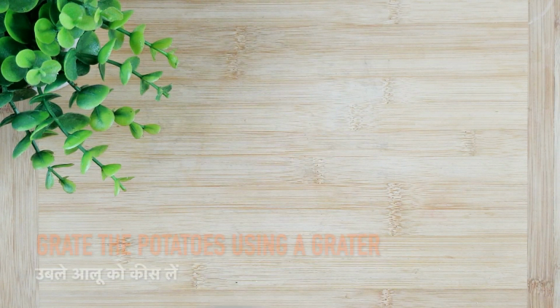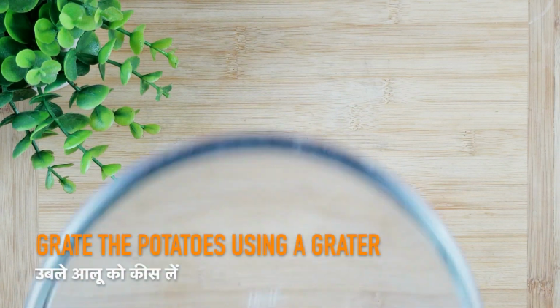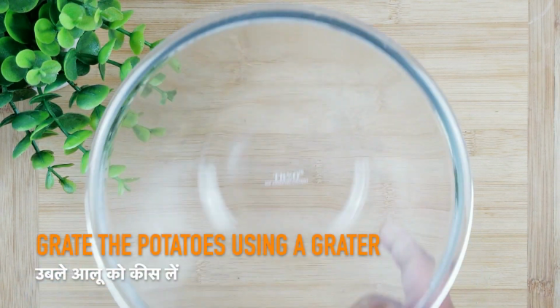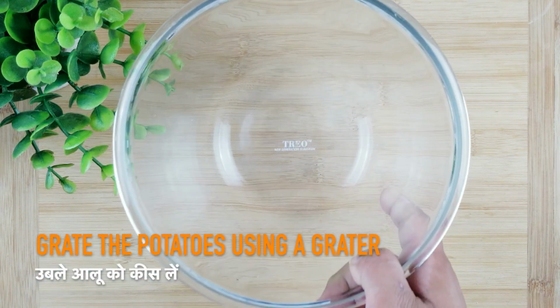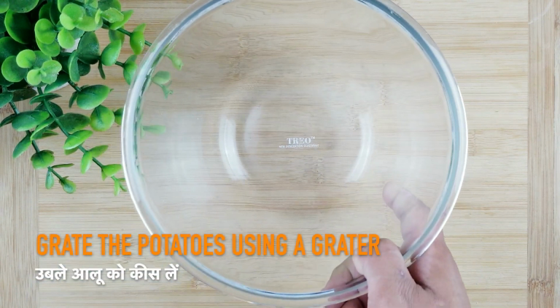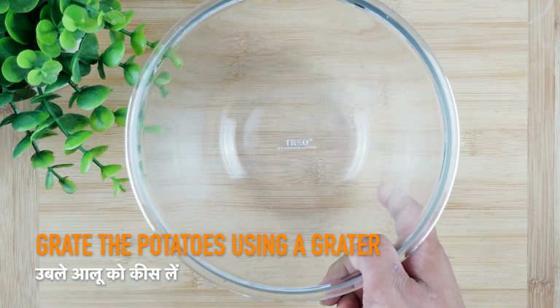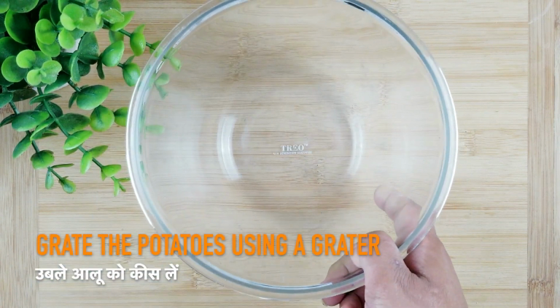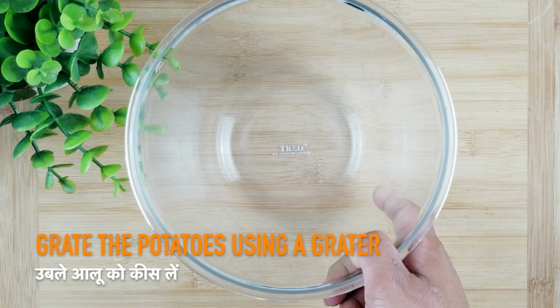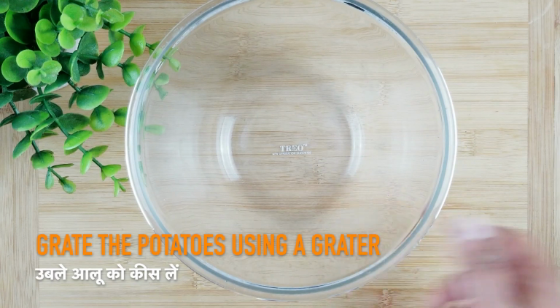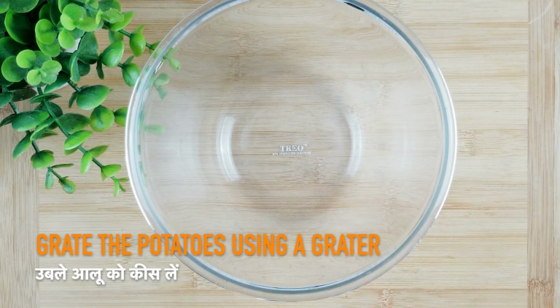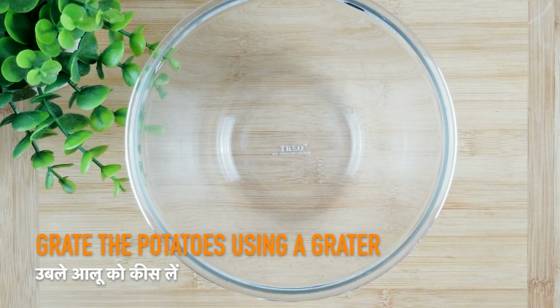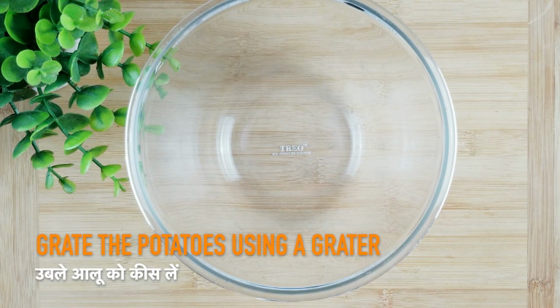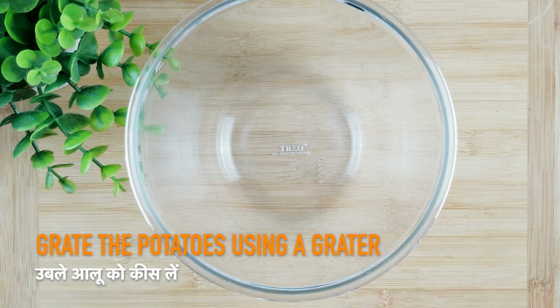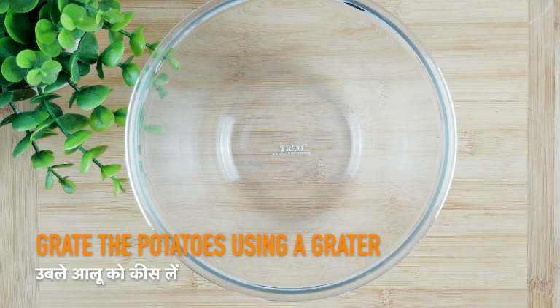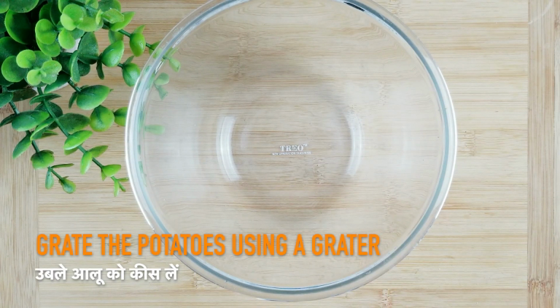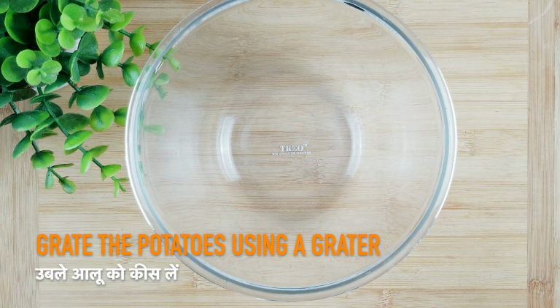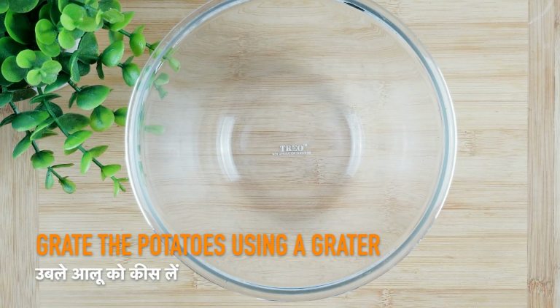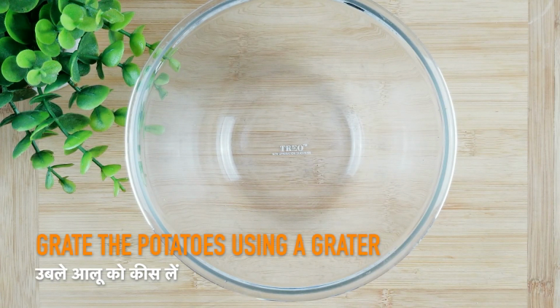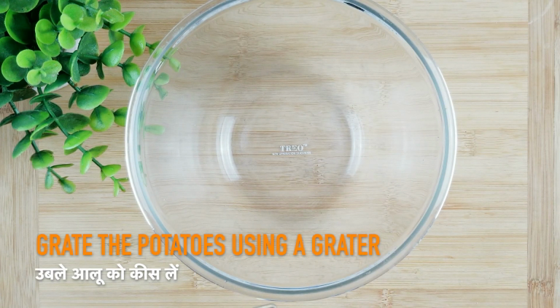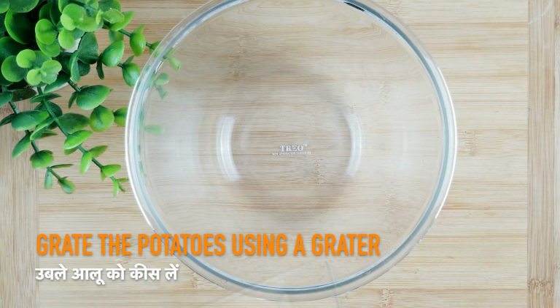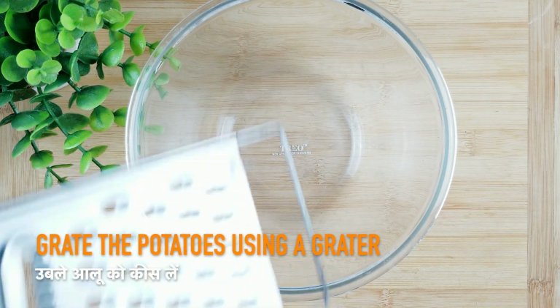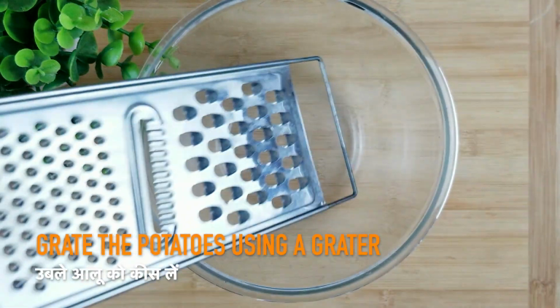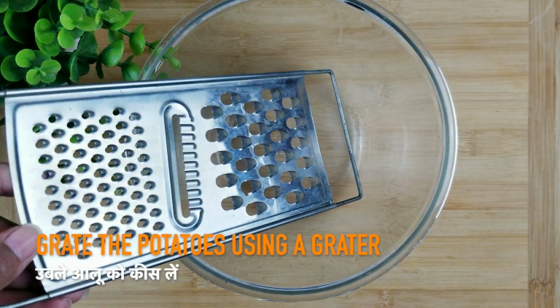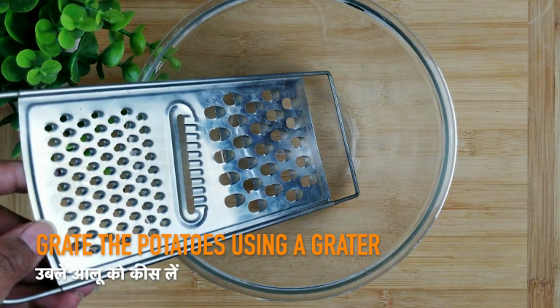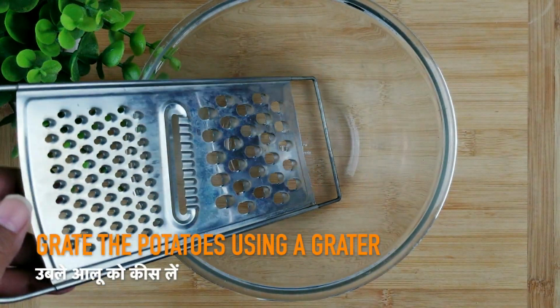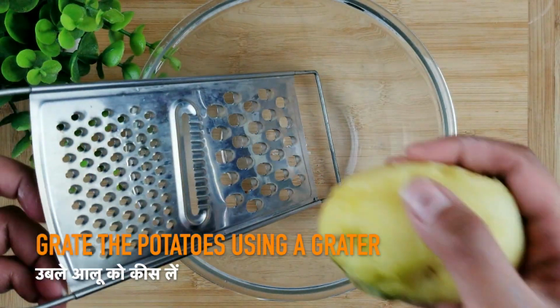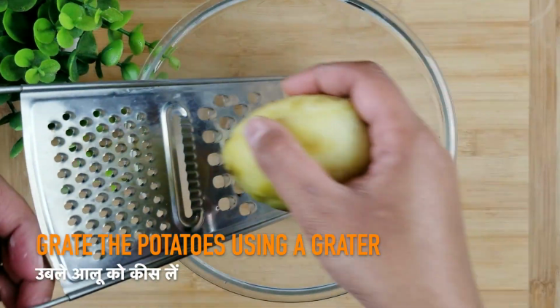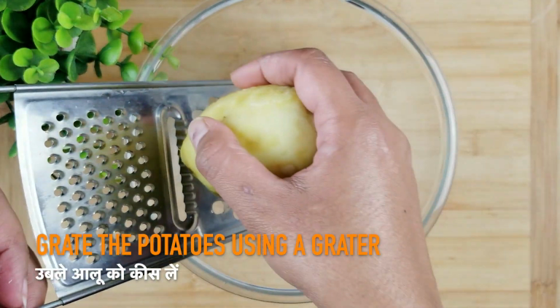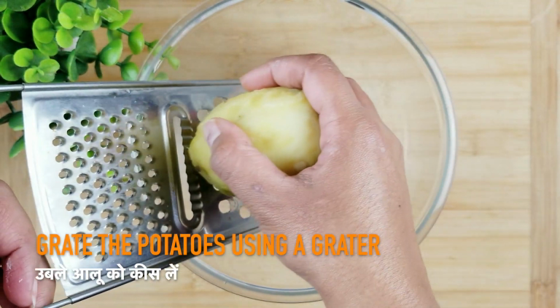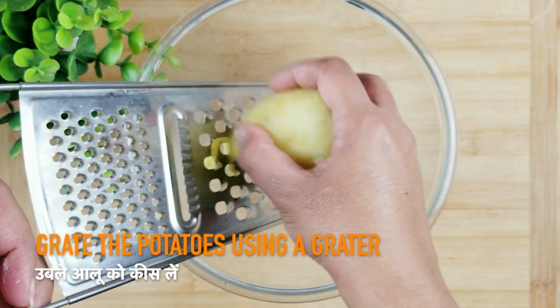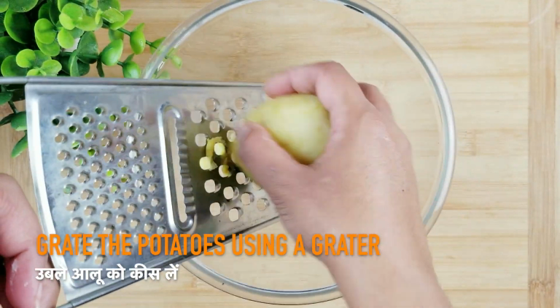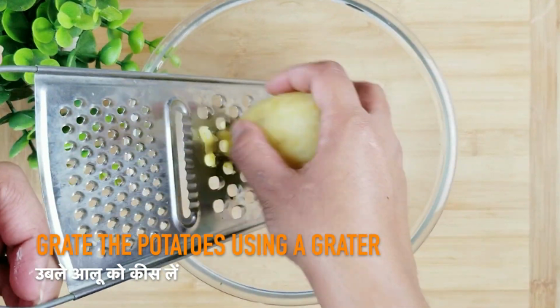First of all, we will take a bowl and using a grater, grate the boiled potatoes.